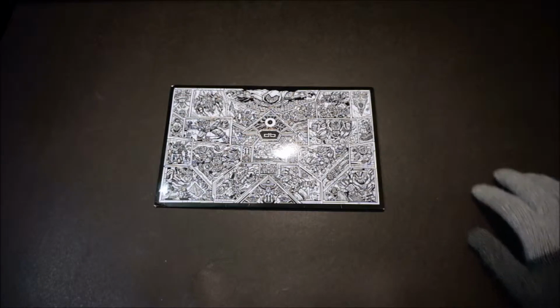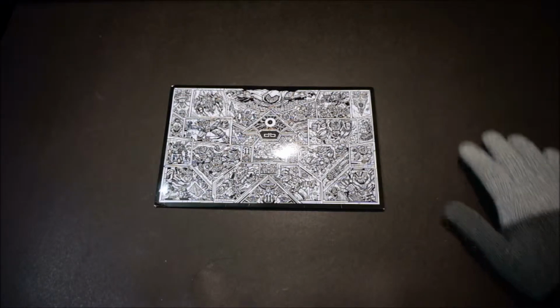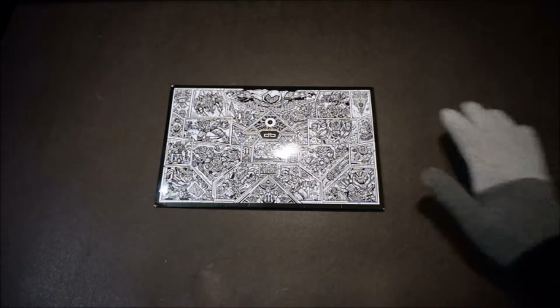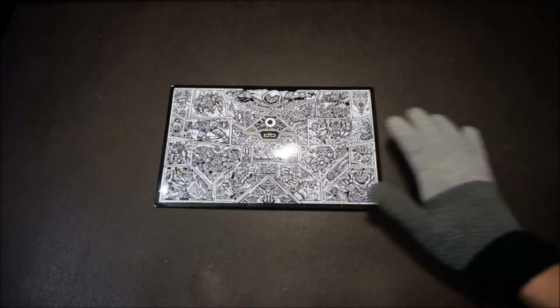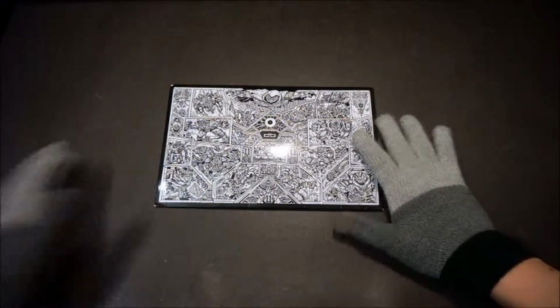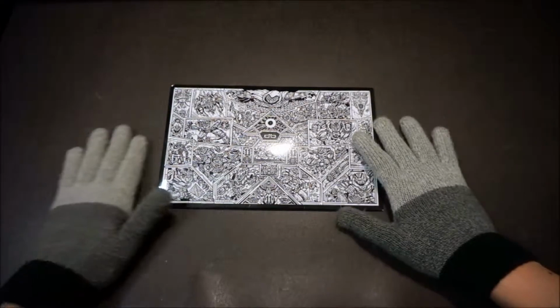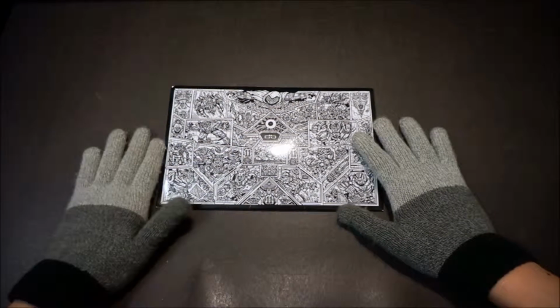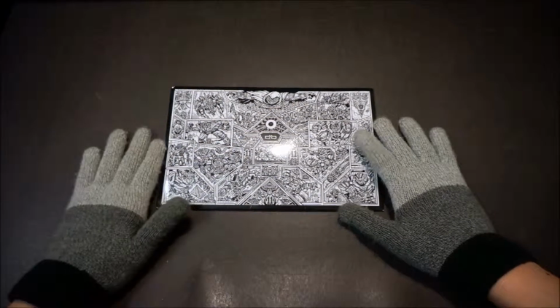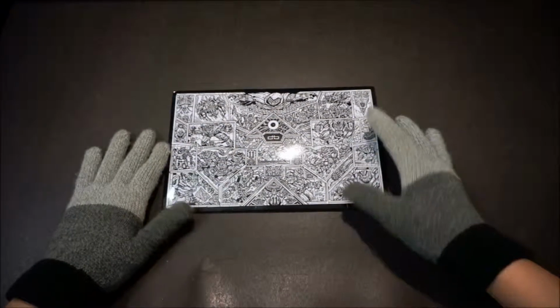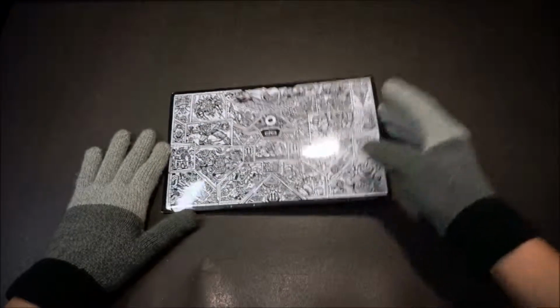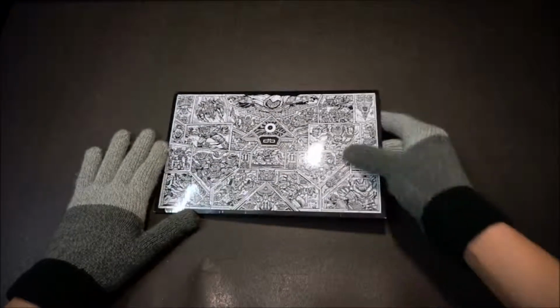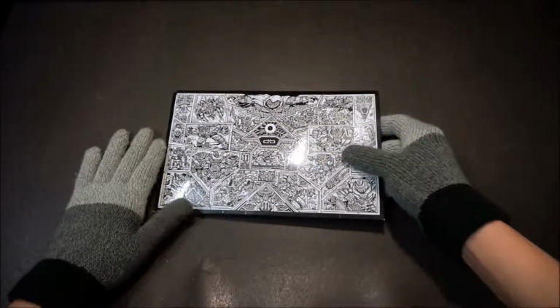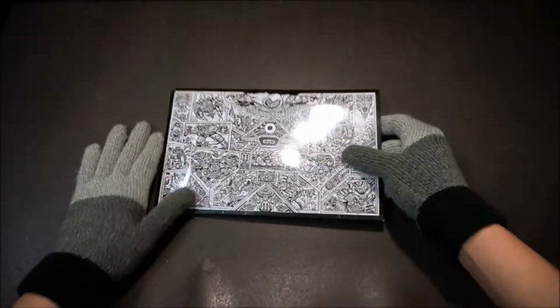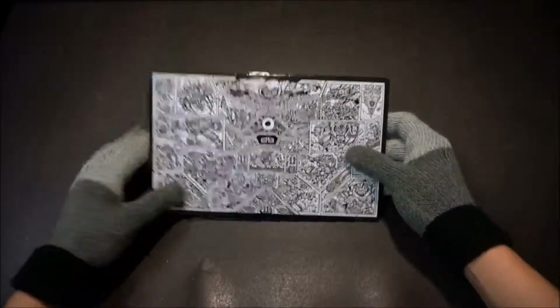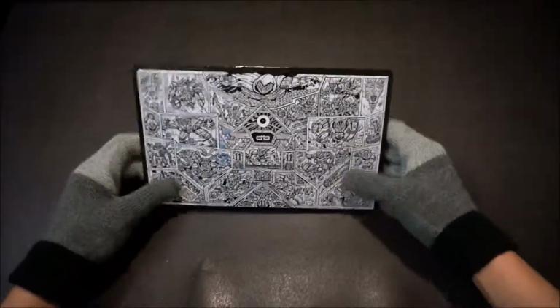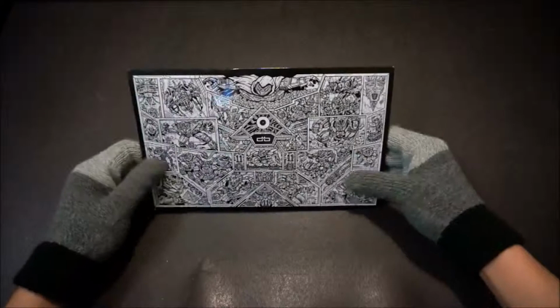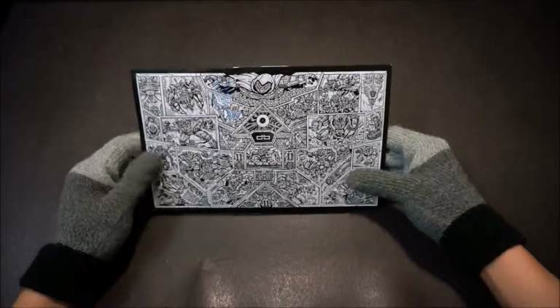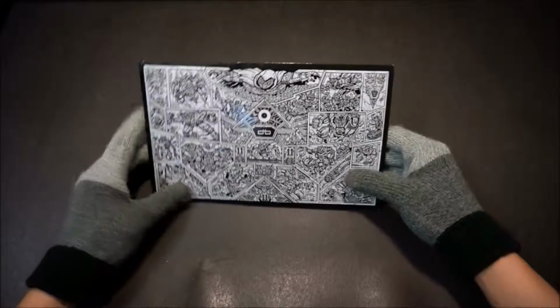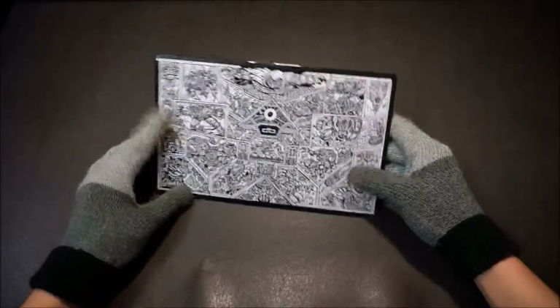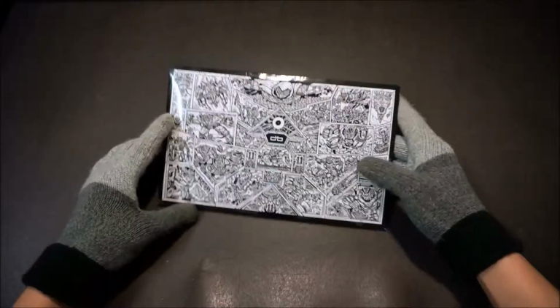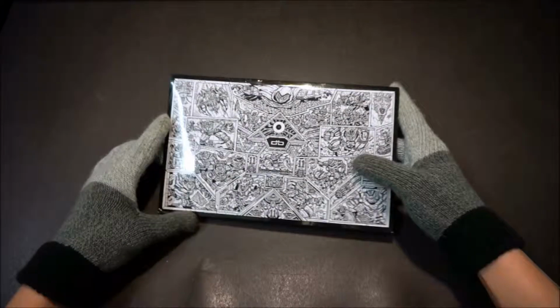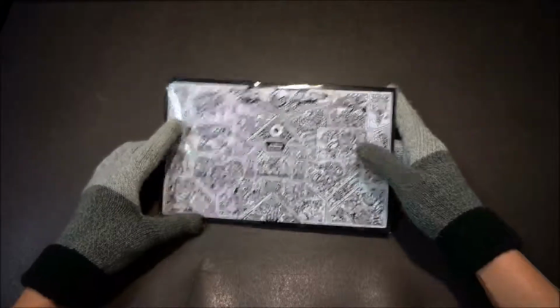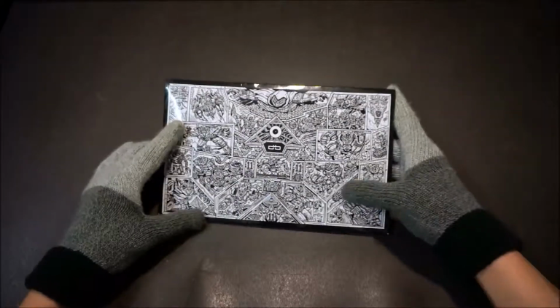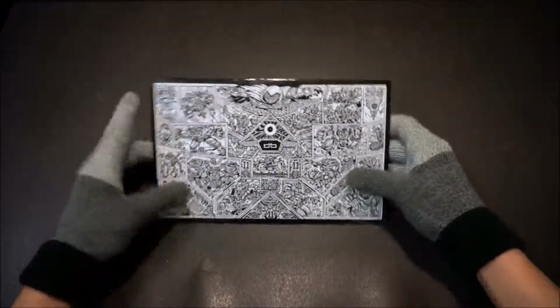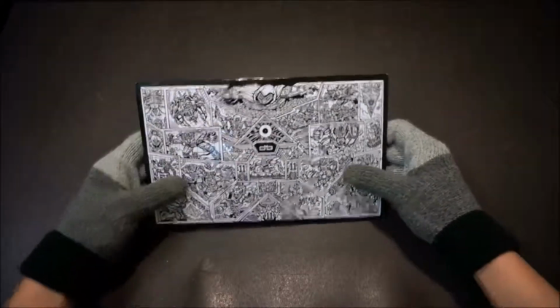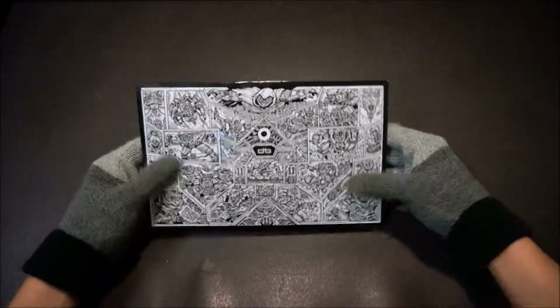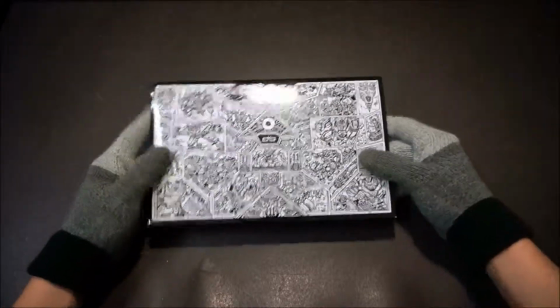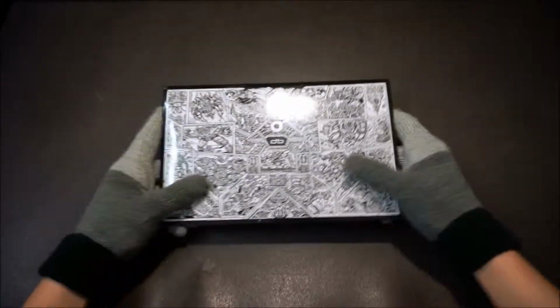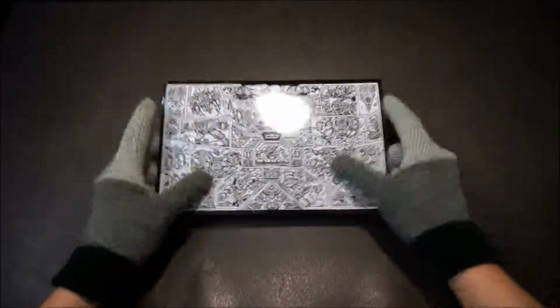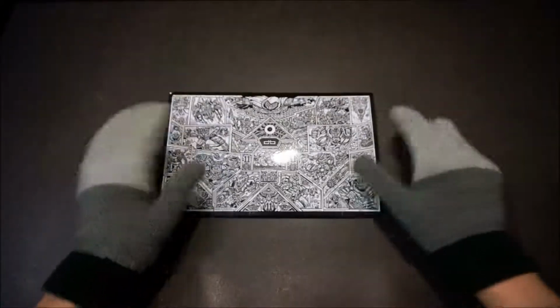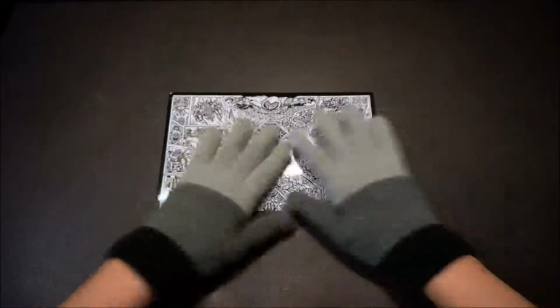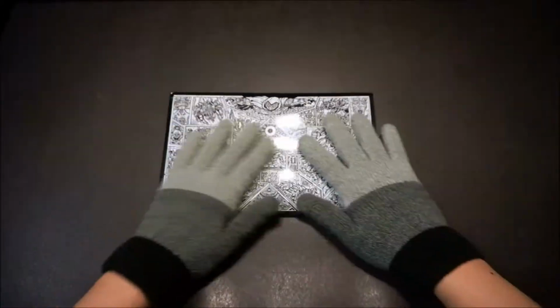Hi, welcome to my channel, Unbox Other Things. My name is Rue. This is a channel where I unbox everything that comes in a box.